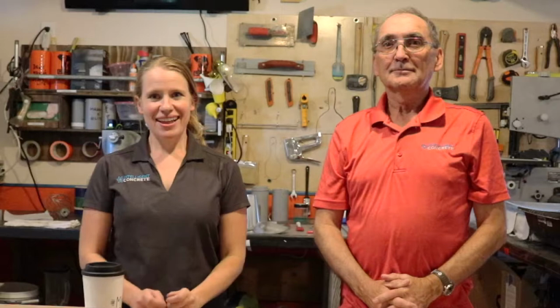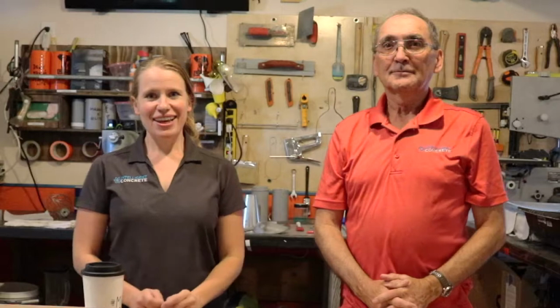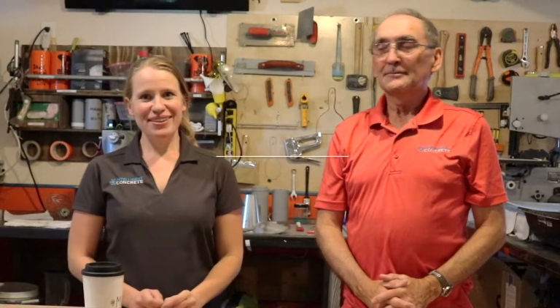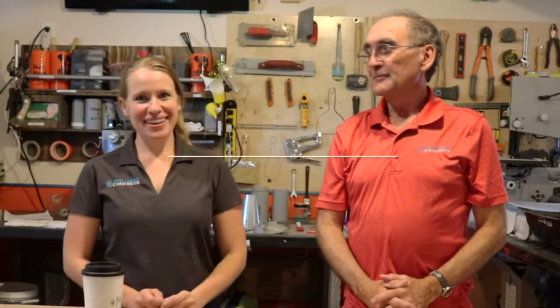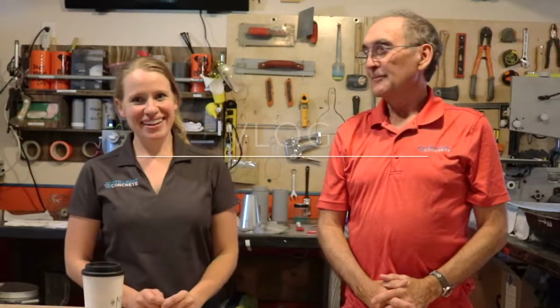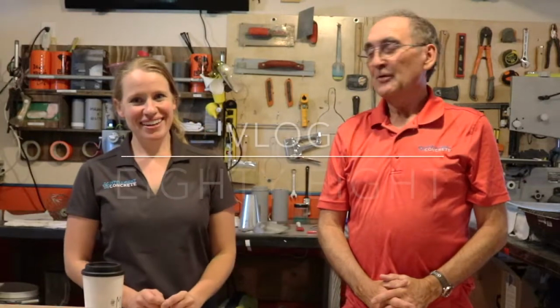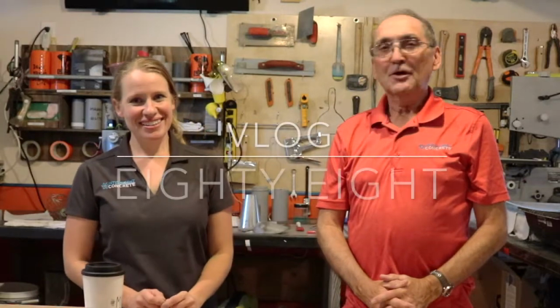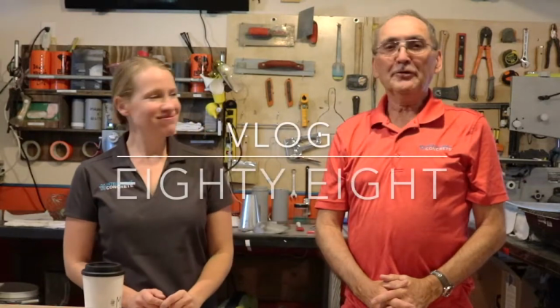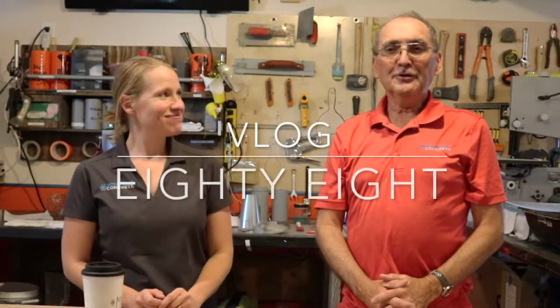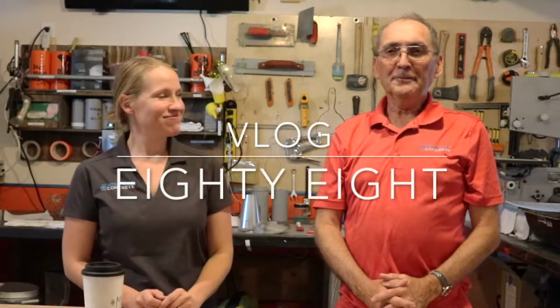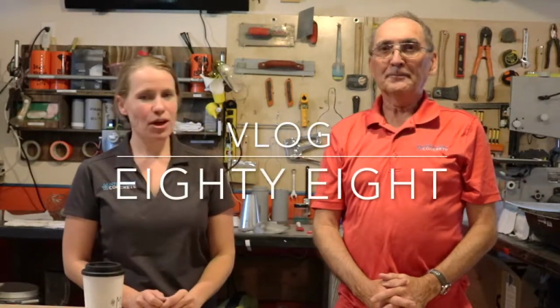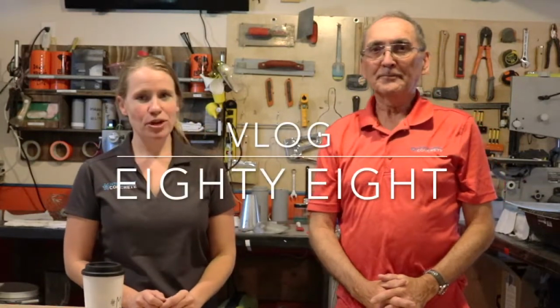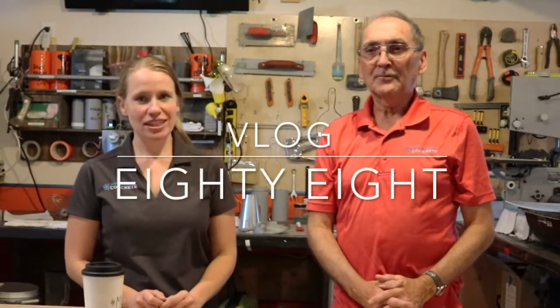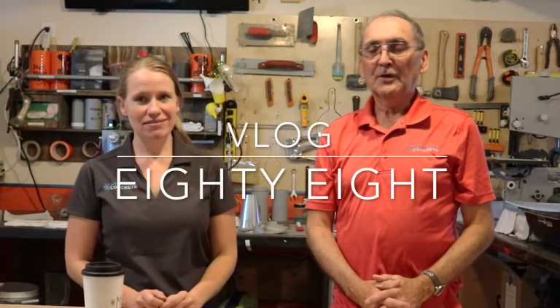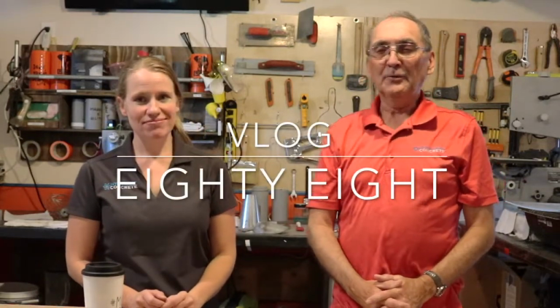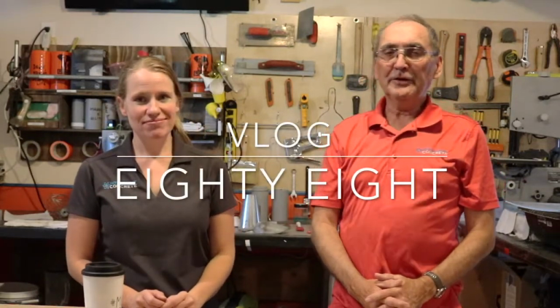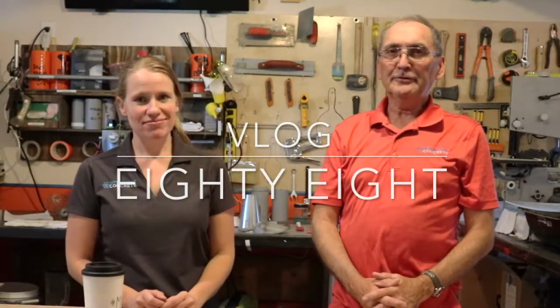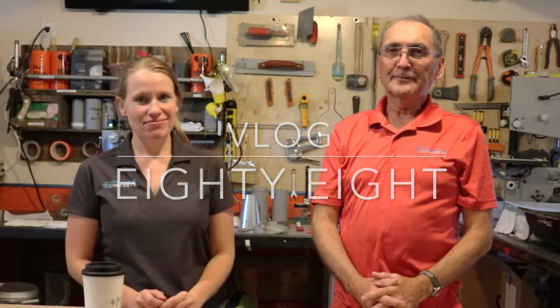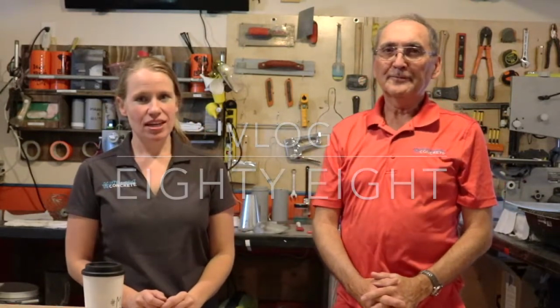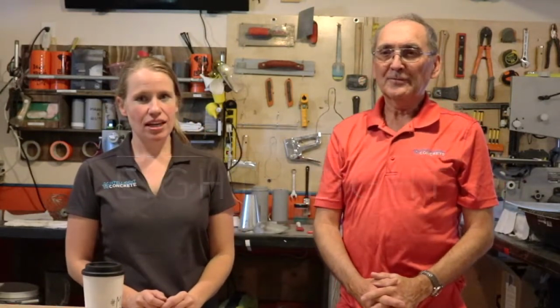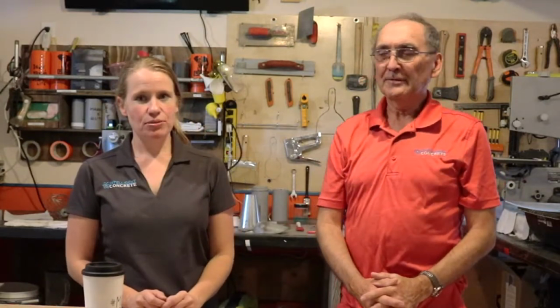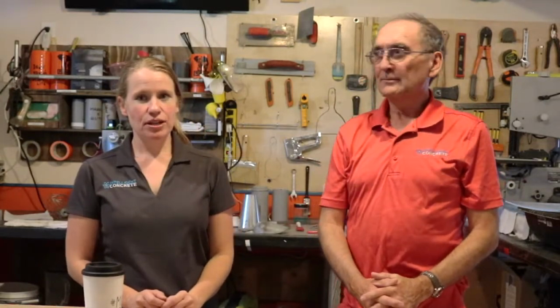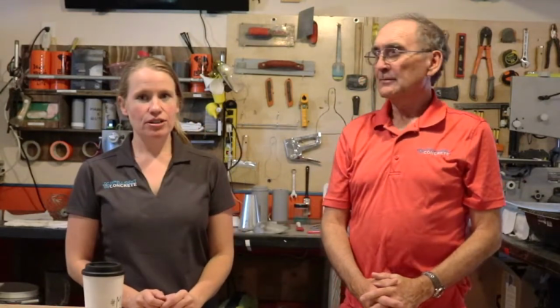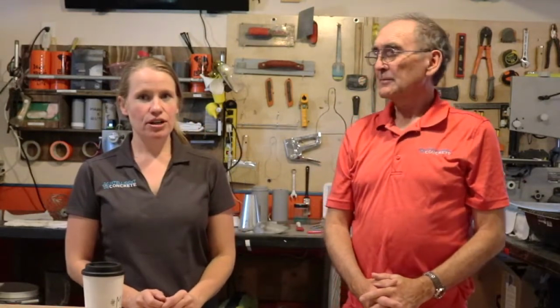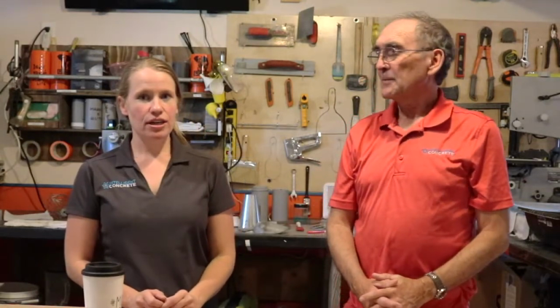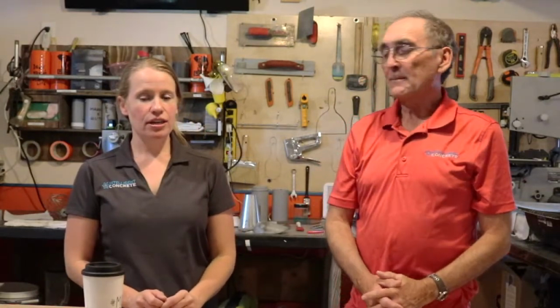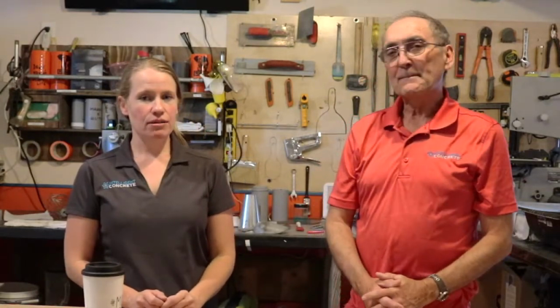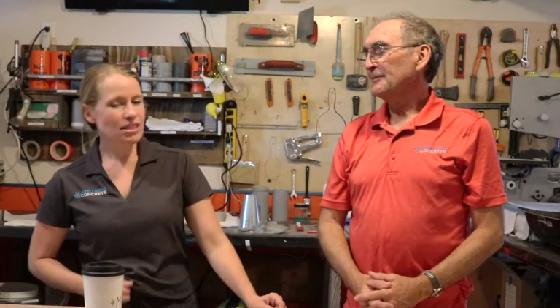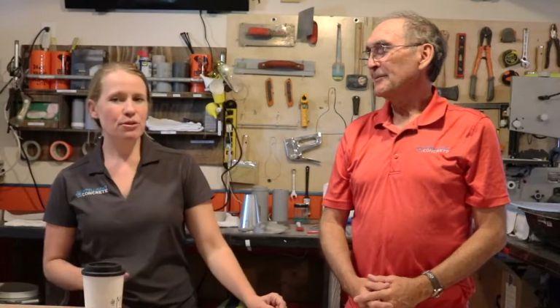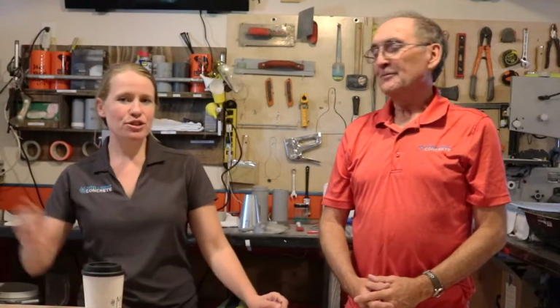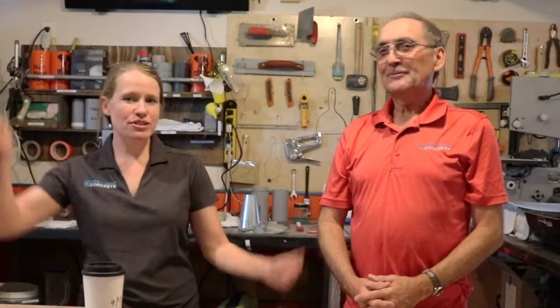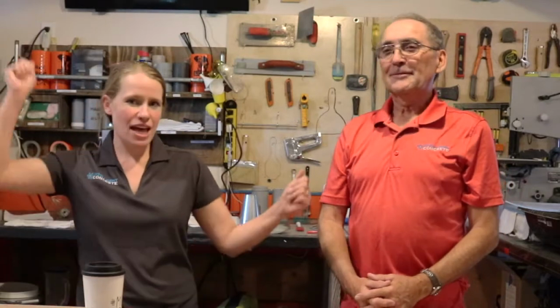Hello there. Hi there. I'm Whitney. I'm David. And we are talking tech review day.